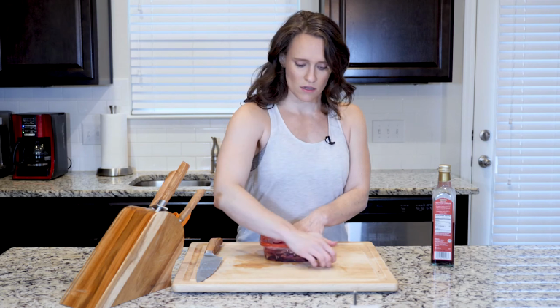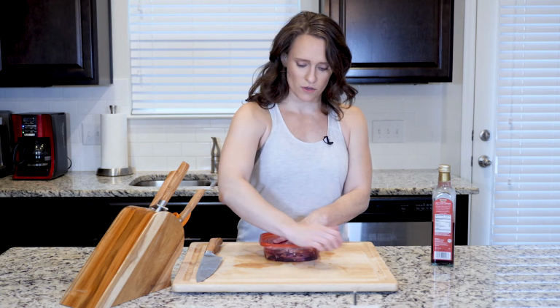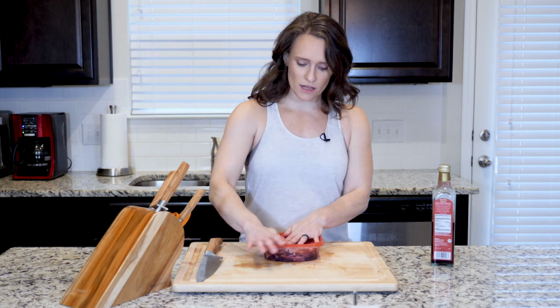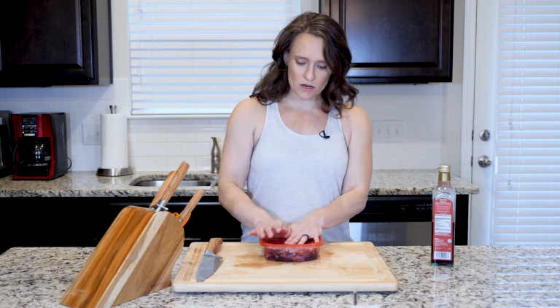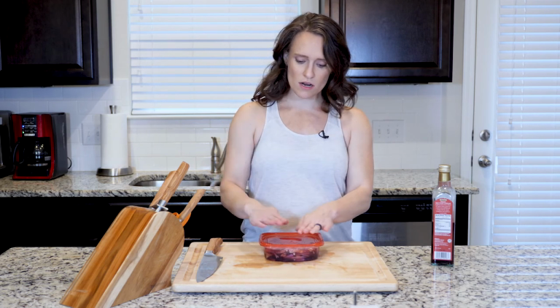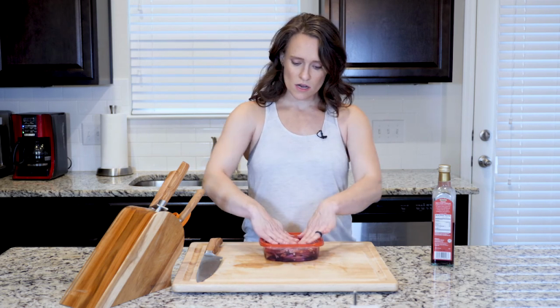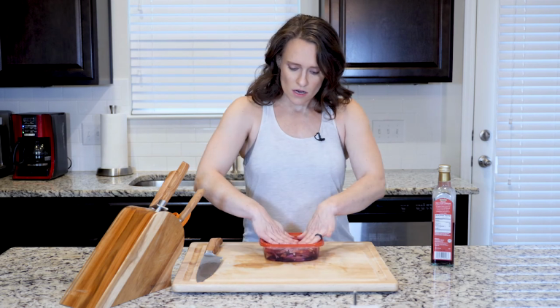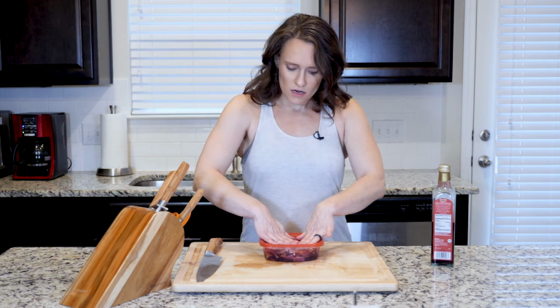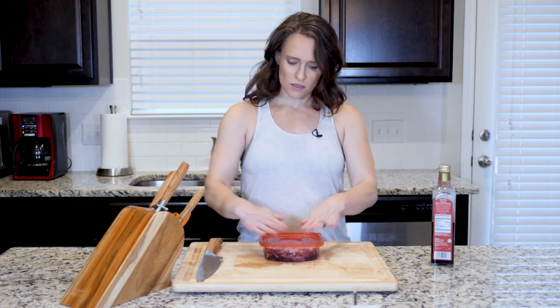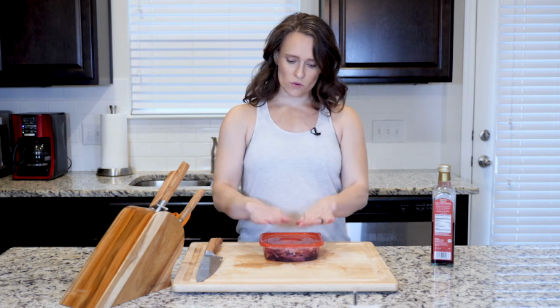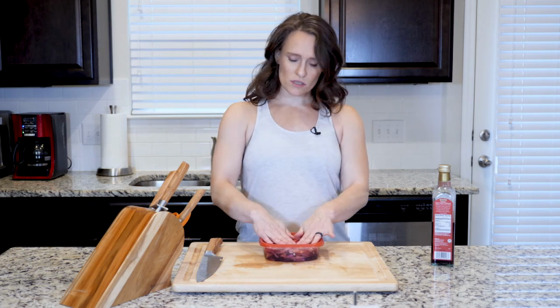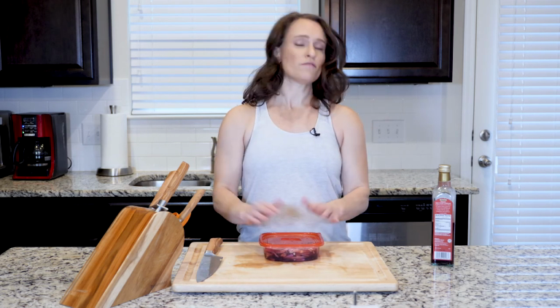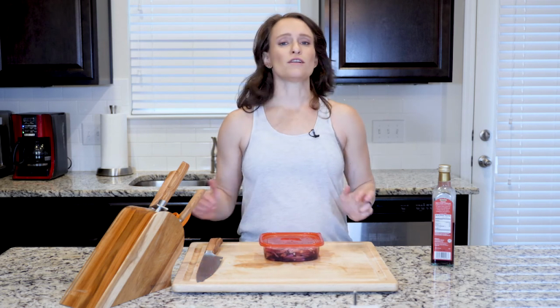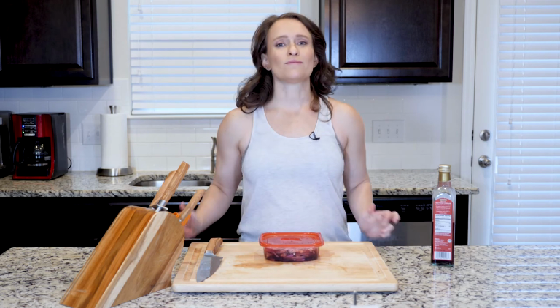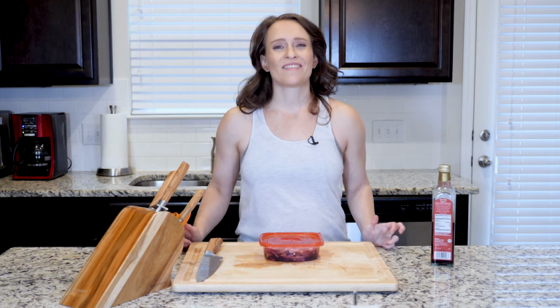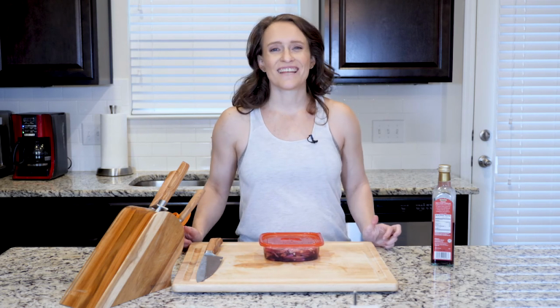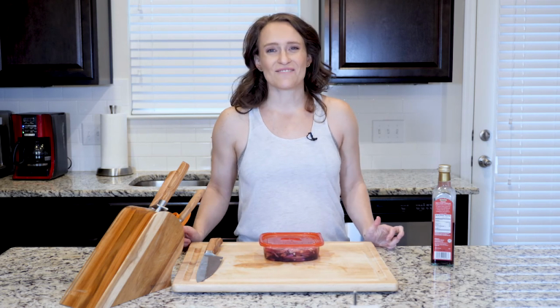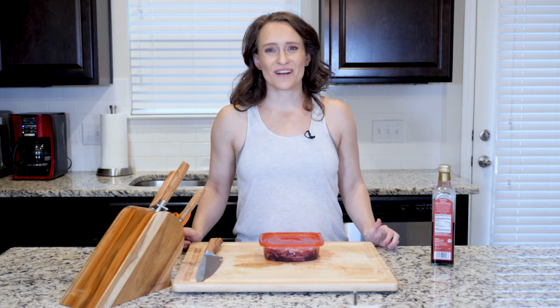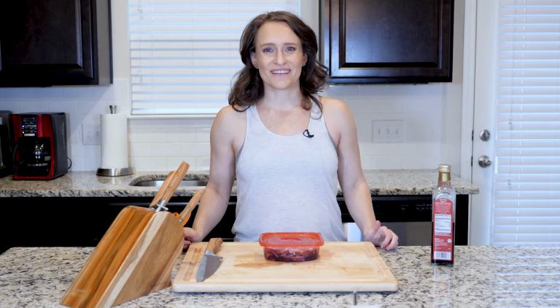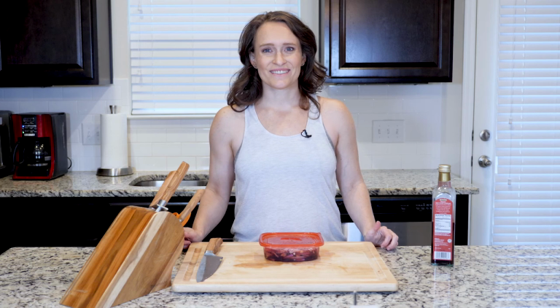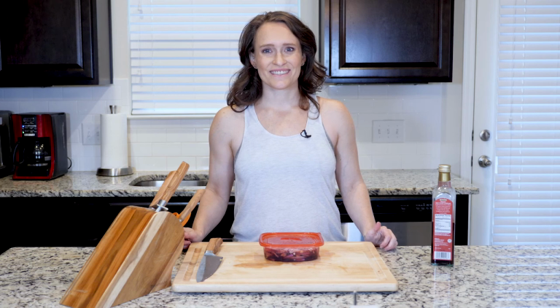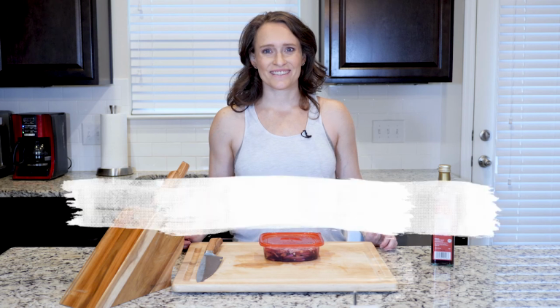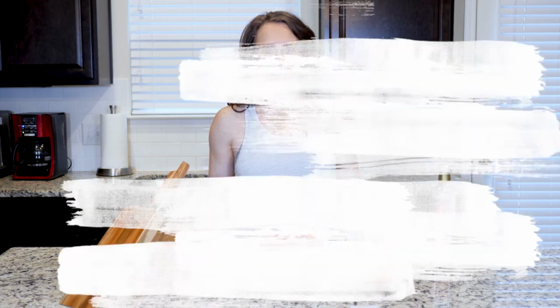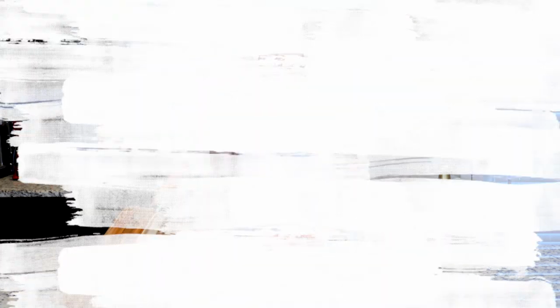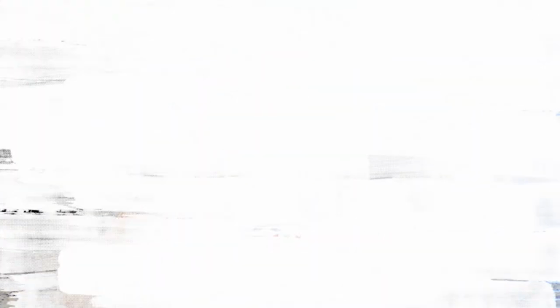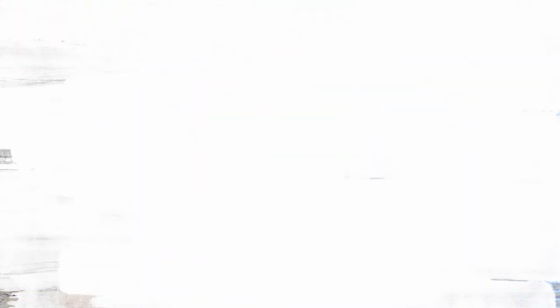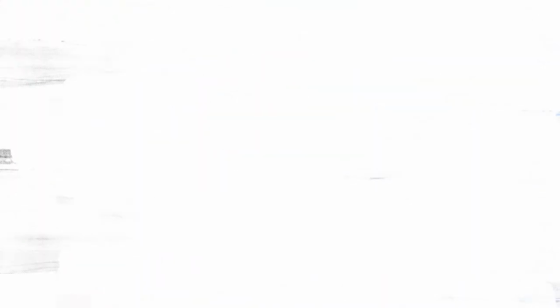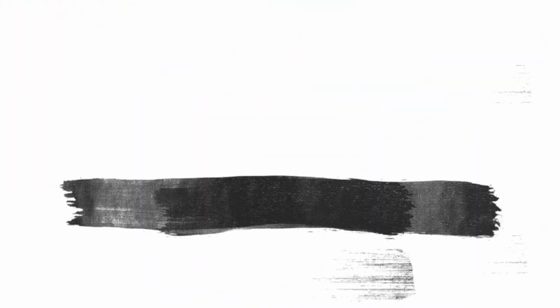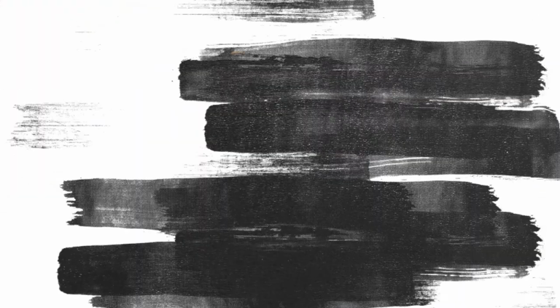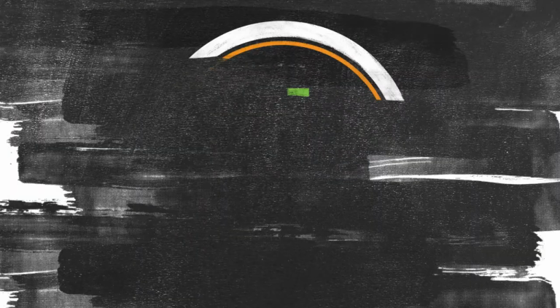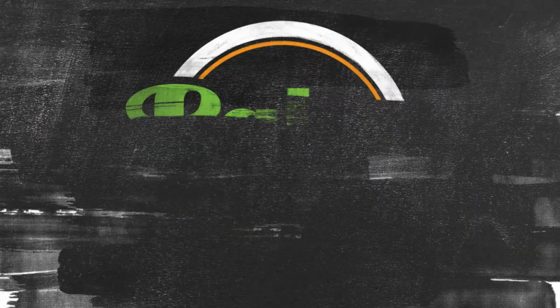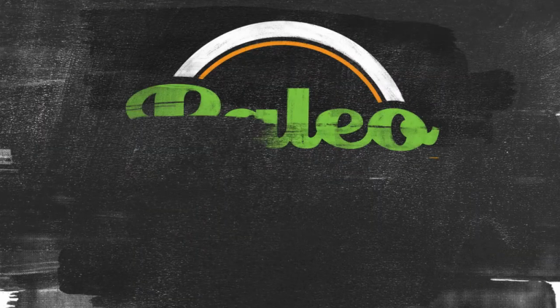Put that lid on and then store this in the fridge. That's it for today.